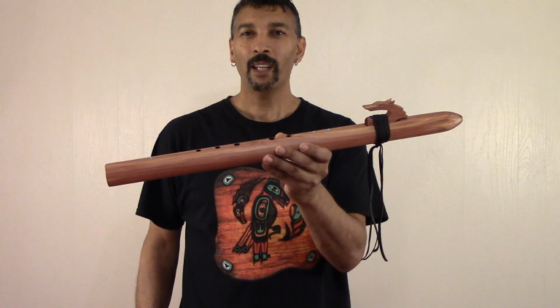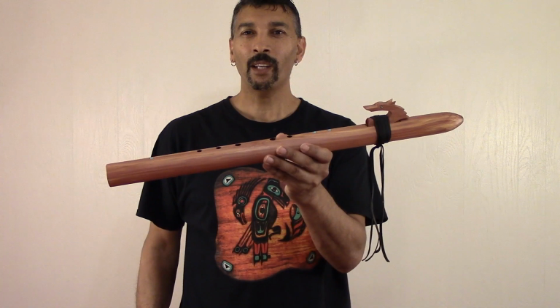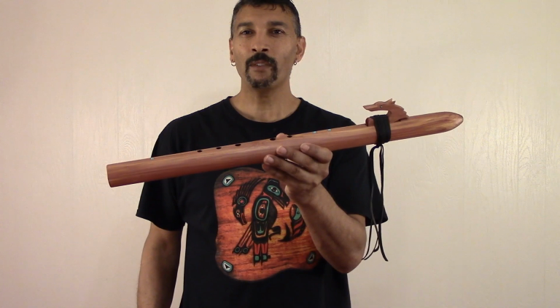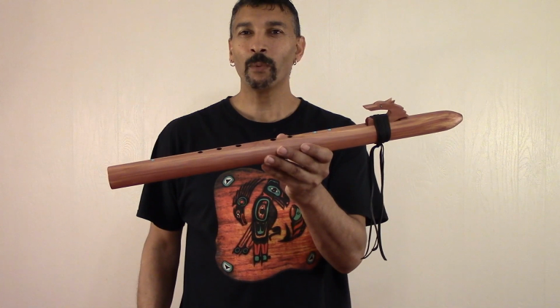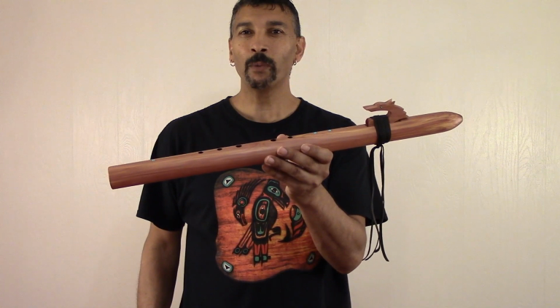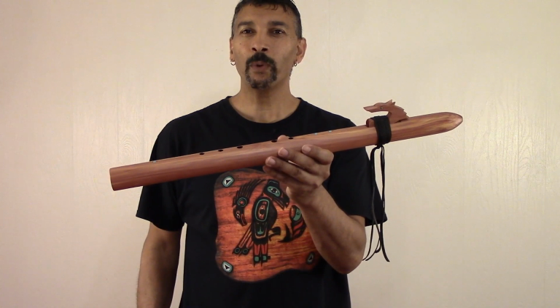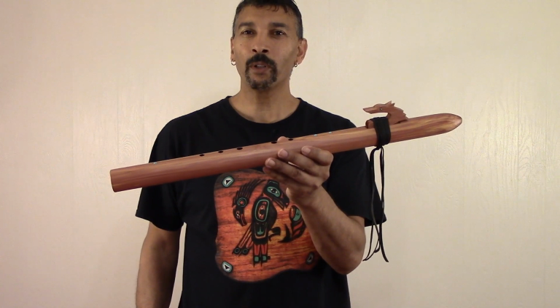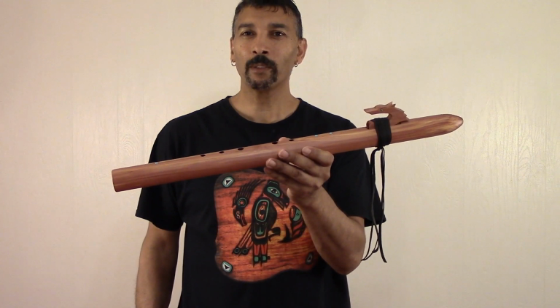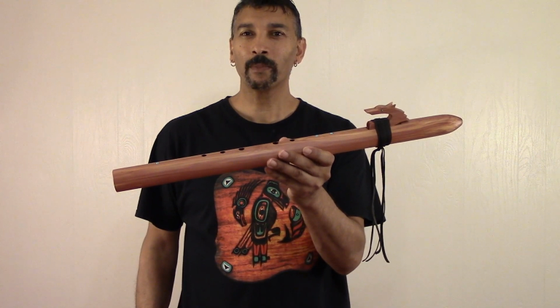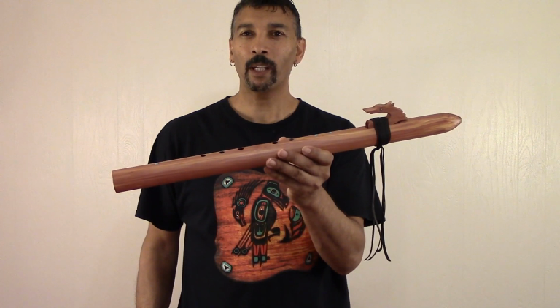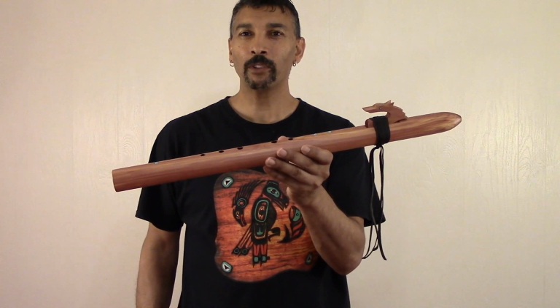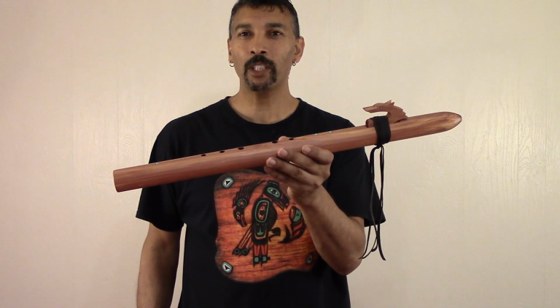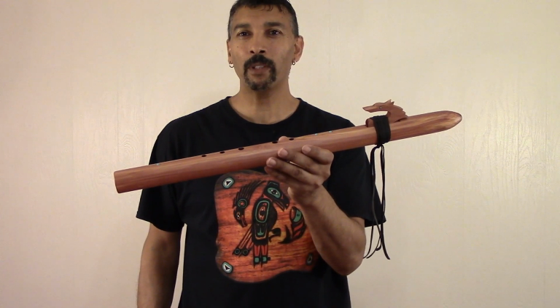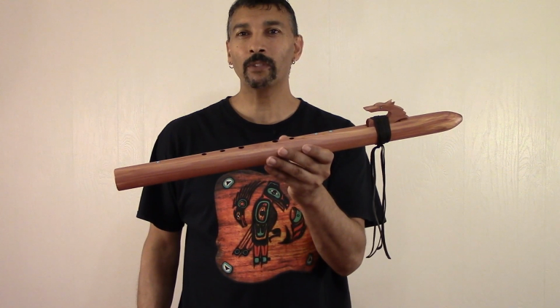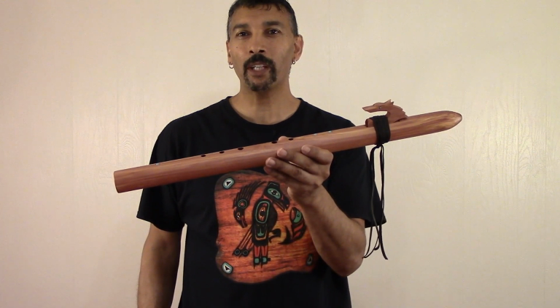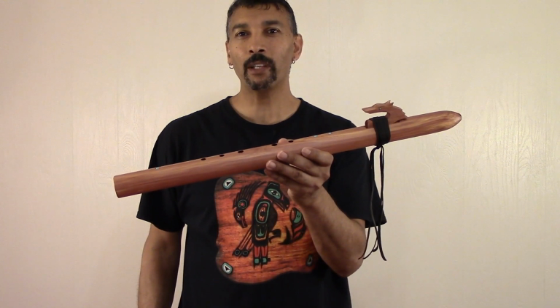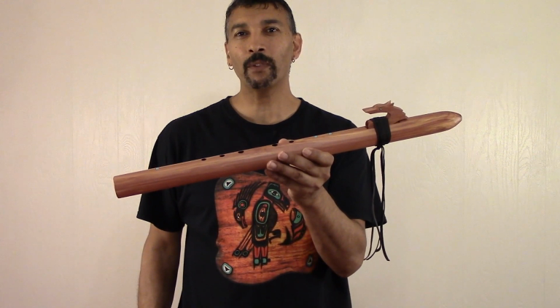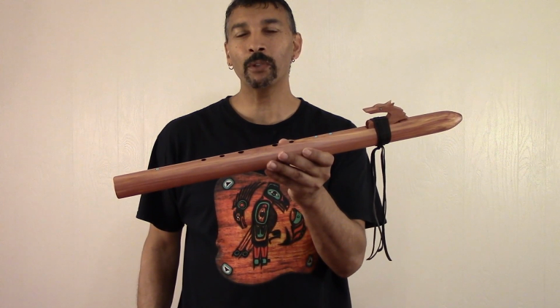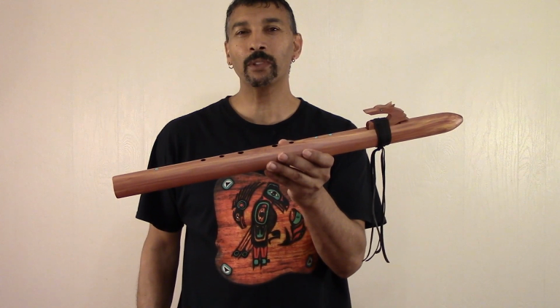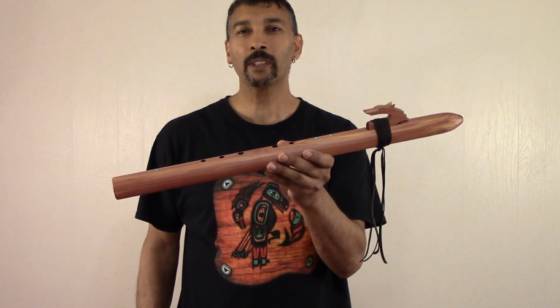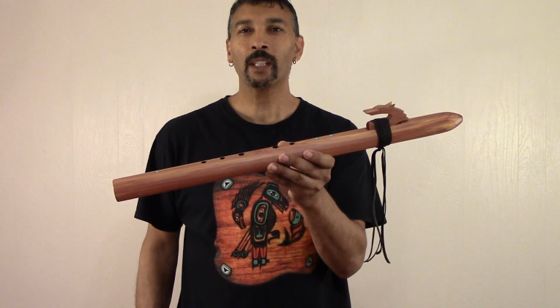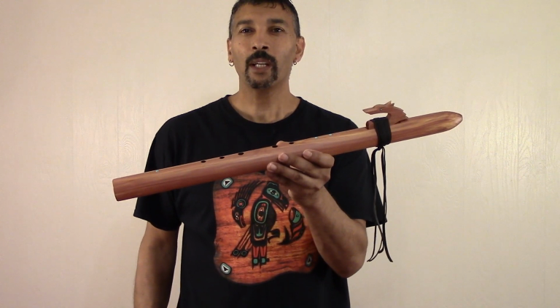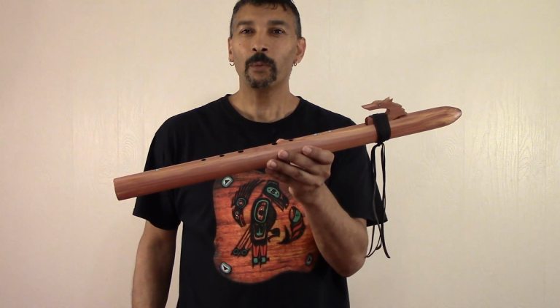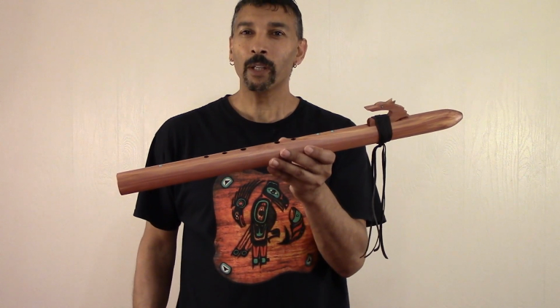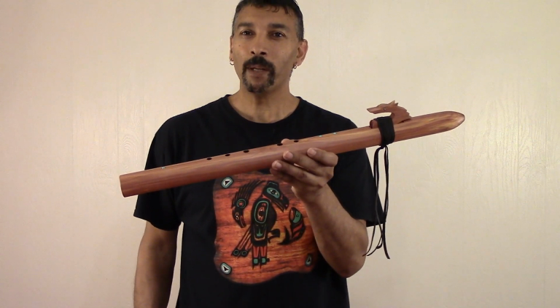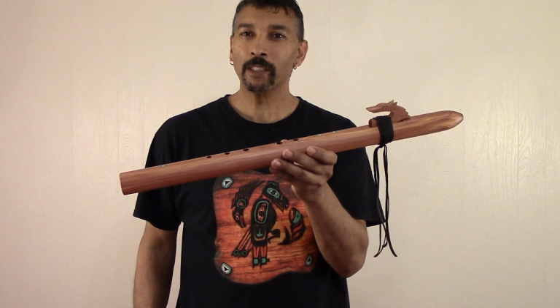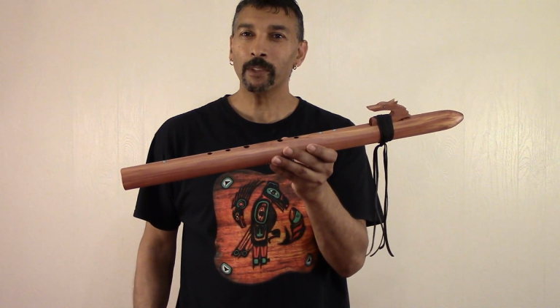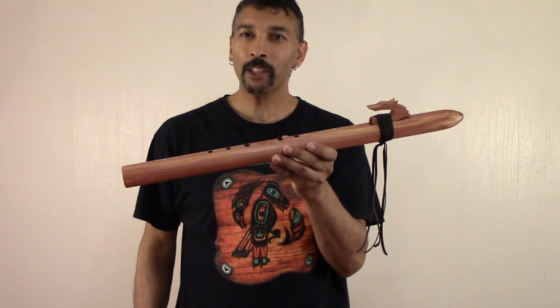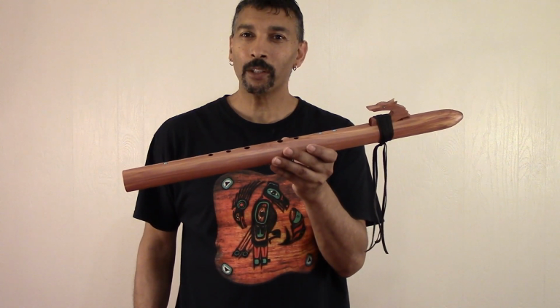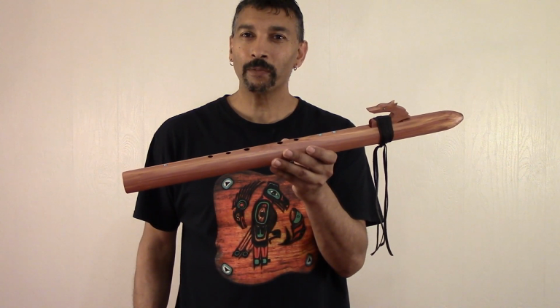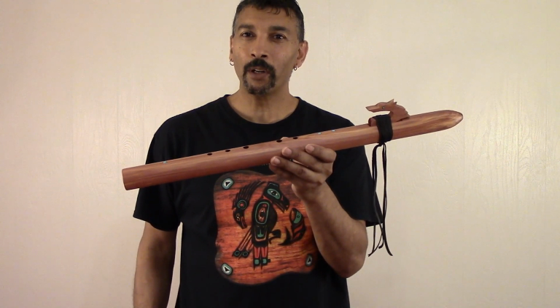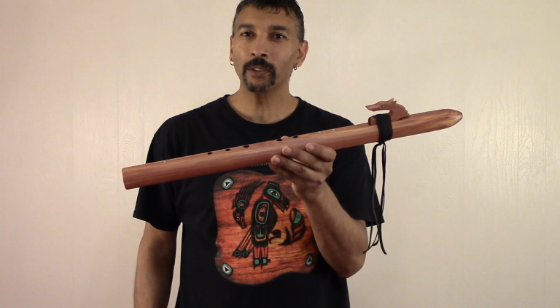Hello everyone, welcome. I'm Jimmy of JD Flutes. Welcome back to my channel, folks.